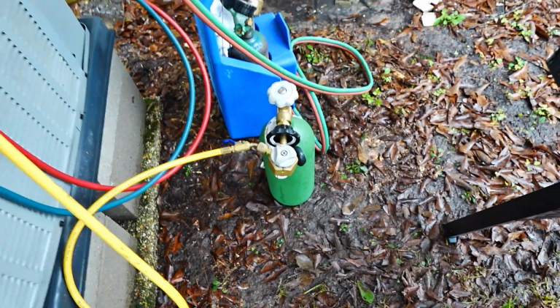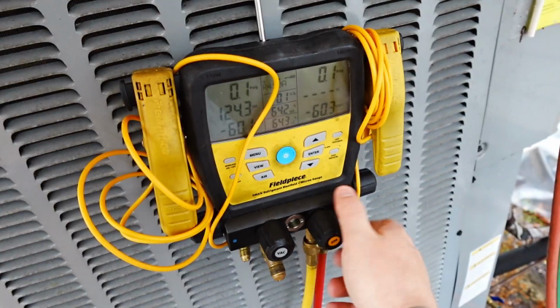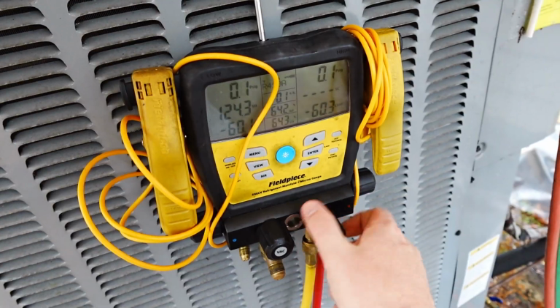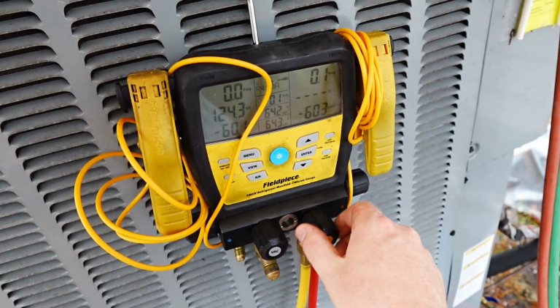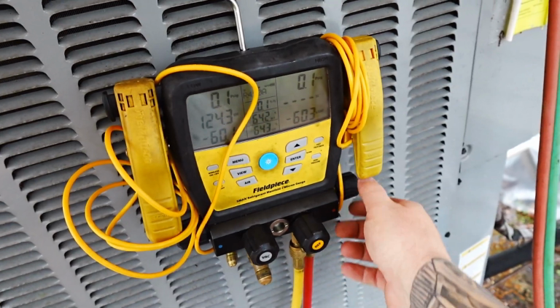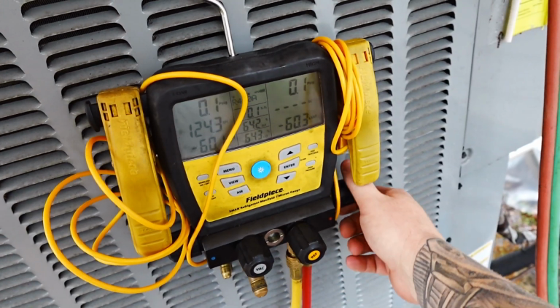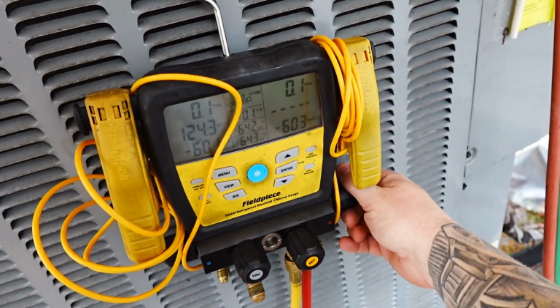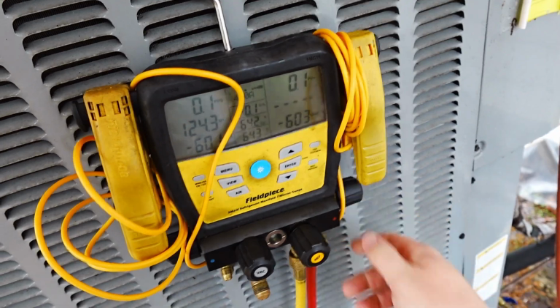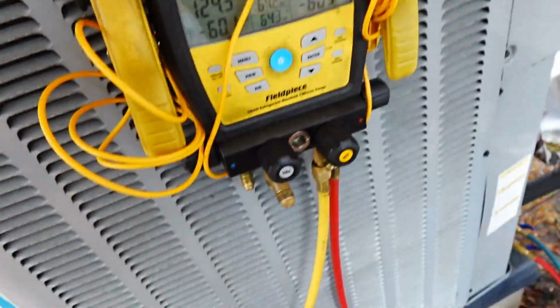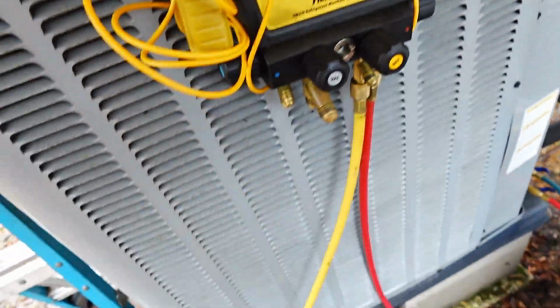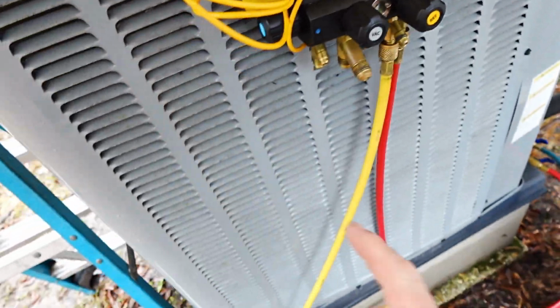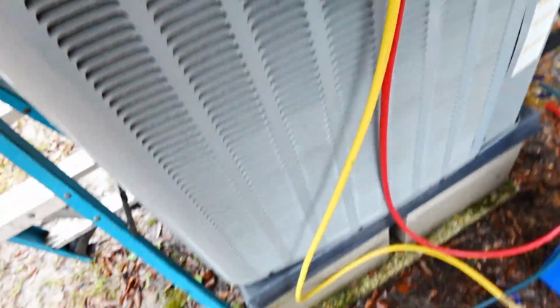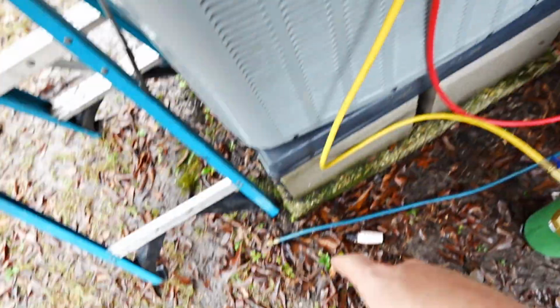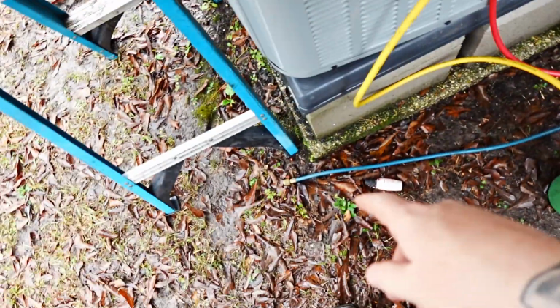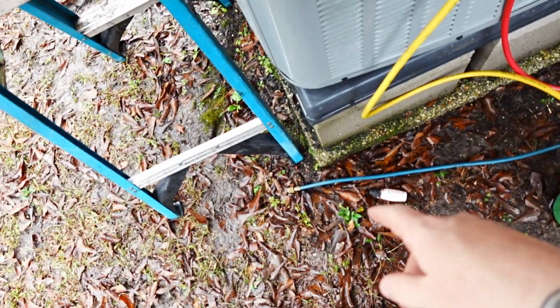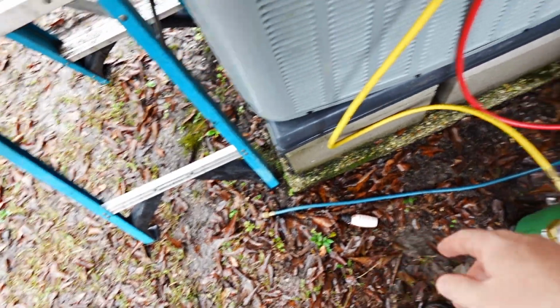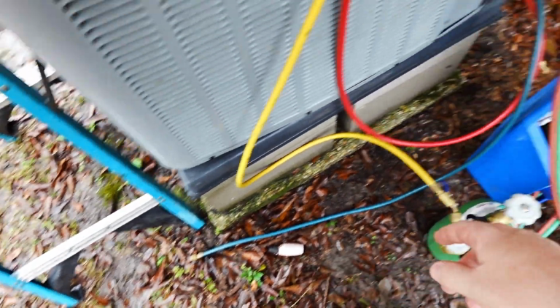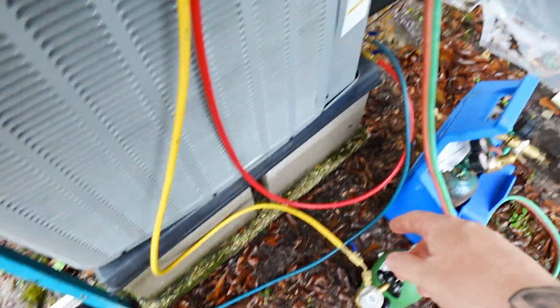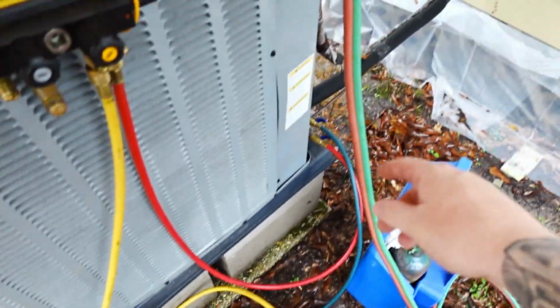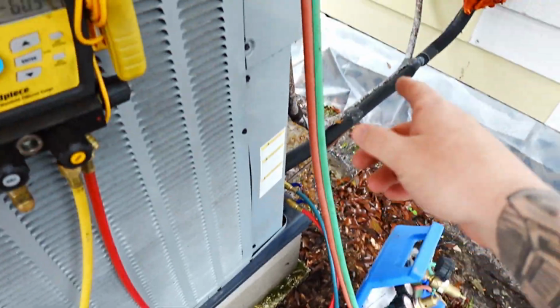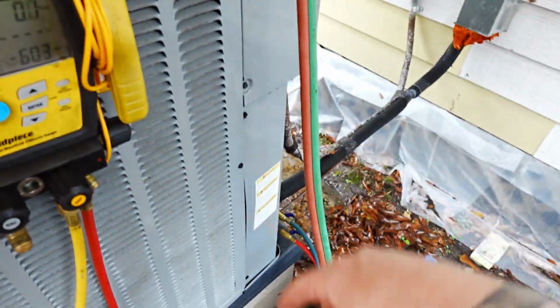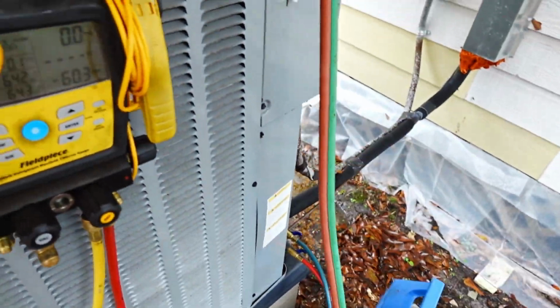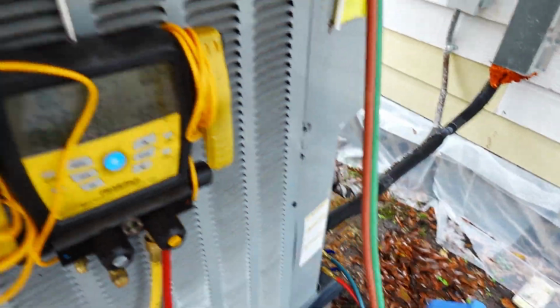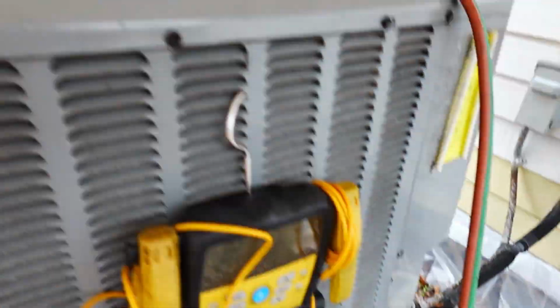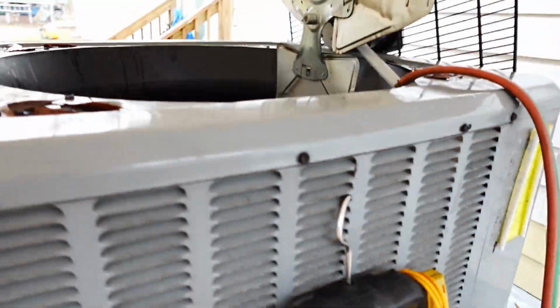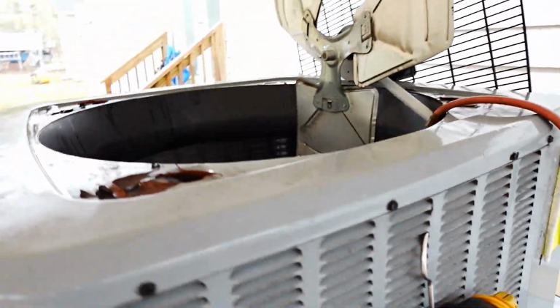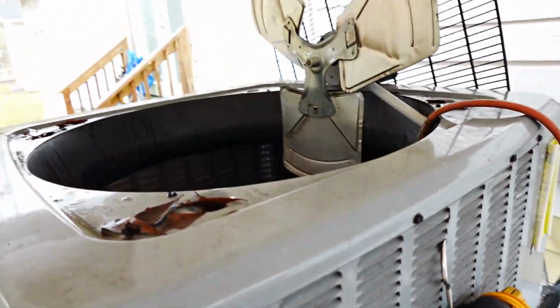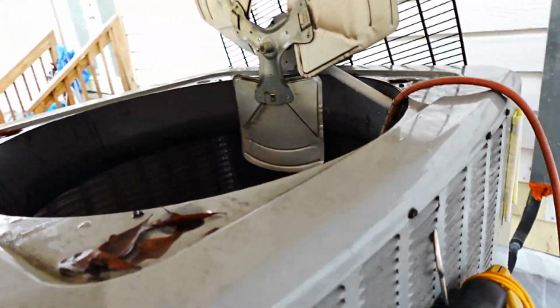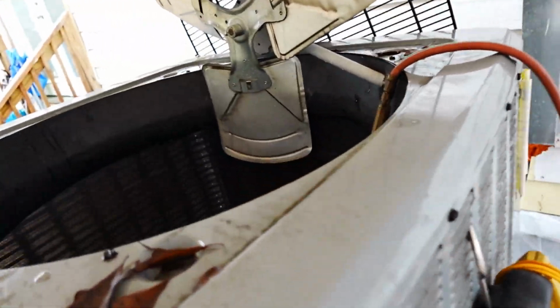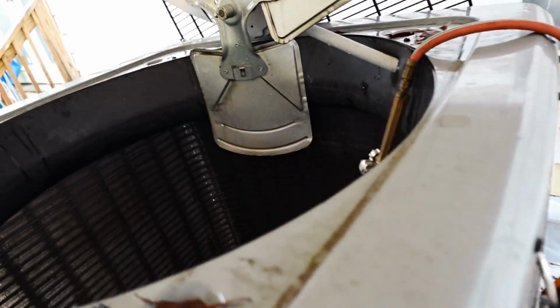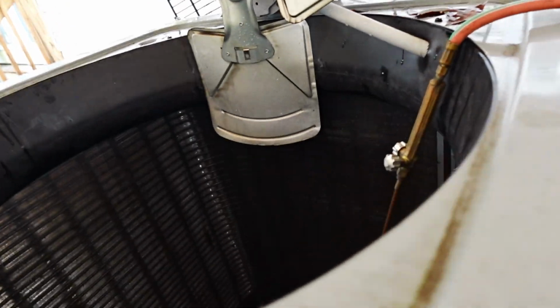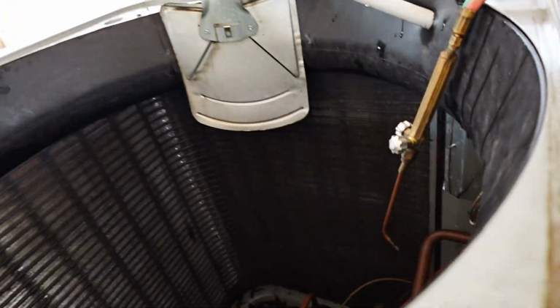Now we're flowing nitrogen. Got the high side open, took that hose off — it's just going to let the pressure out so it doesn't build up and give me a problem.